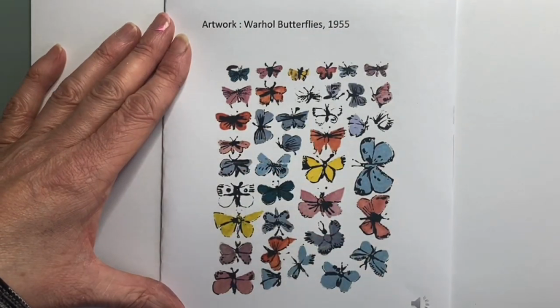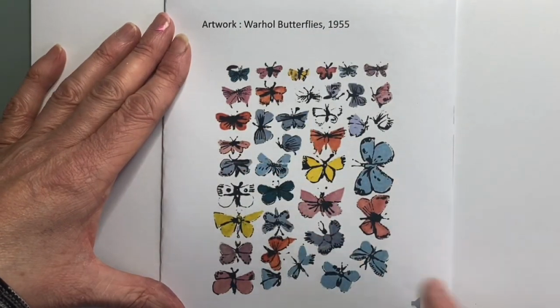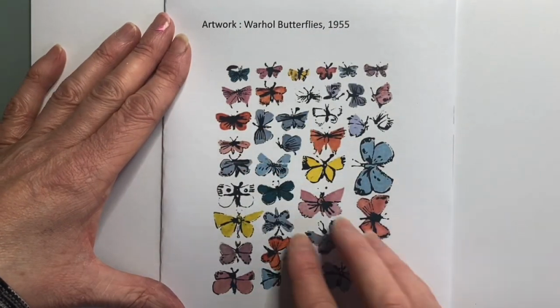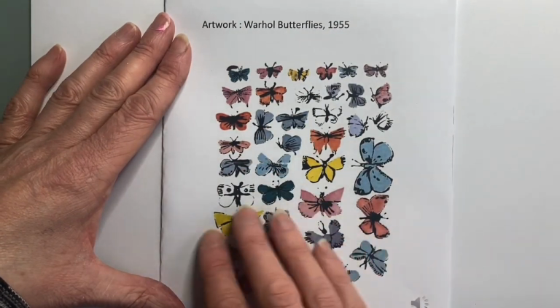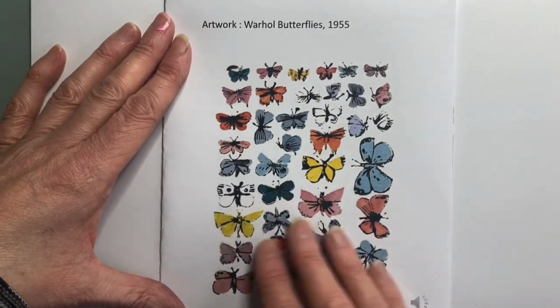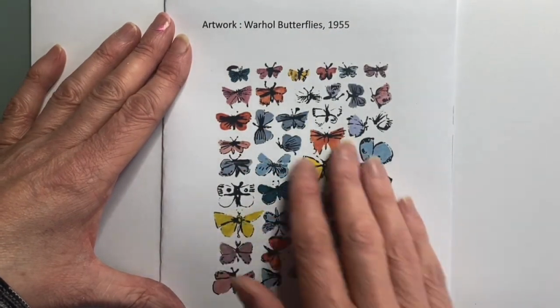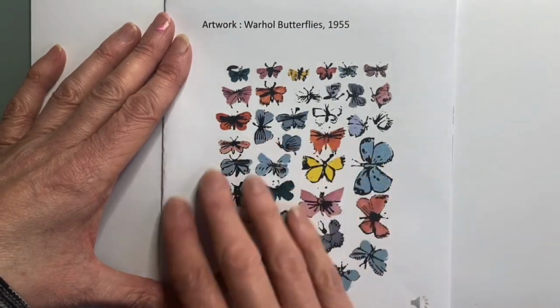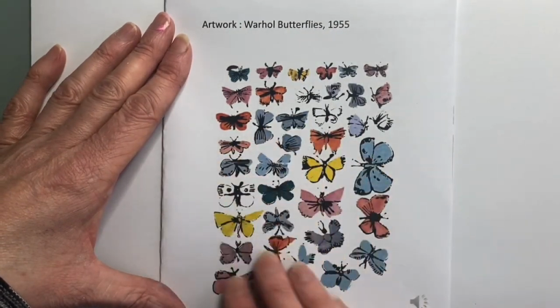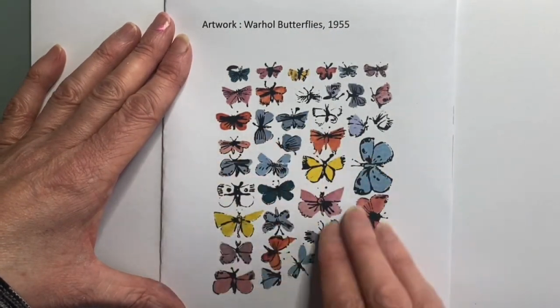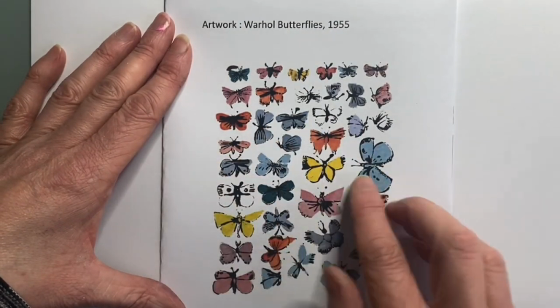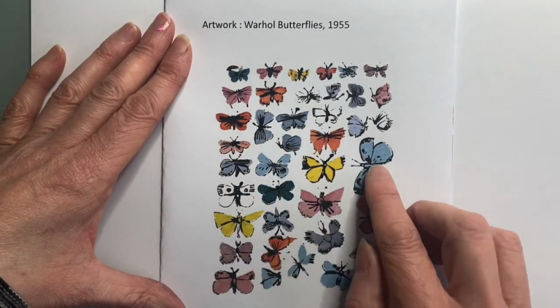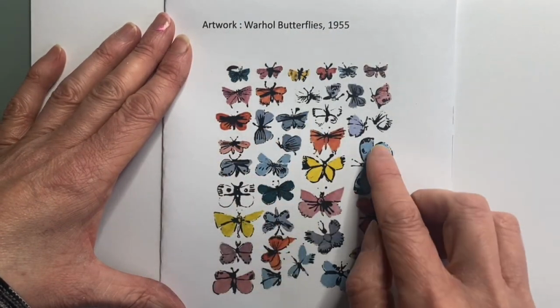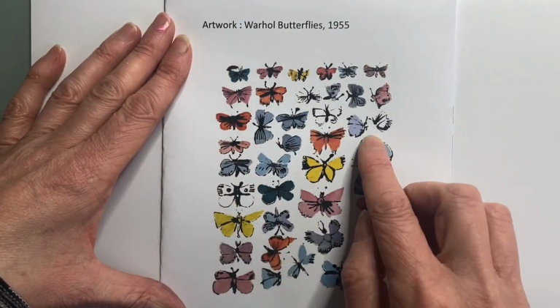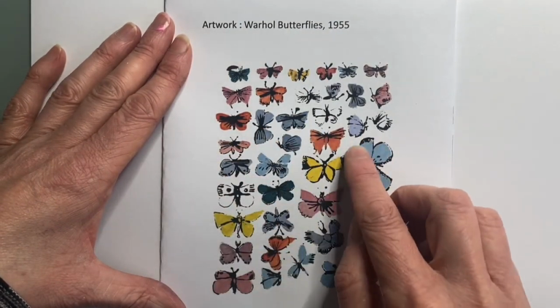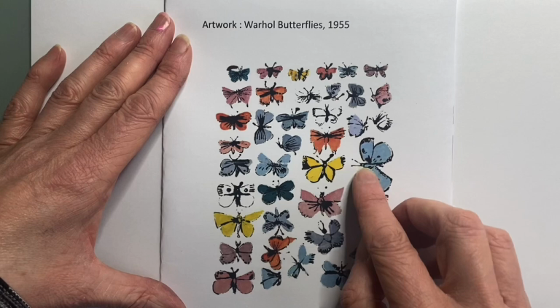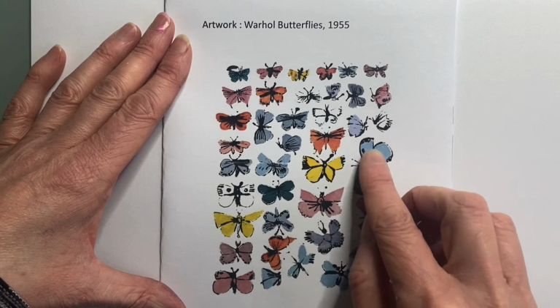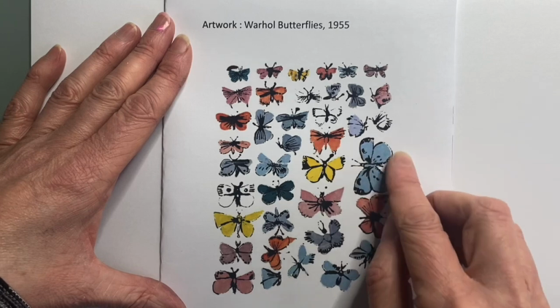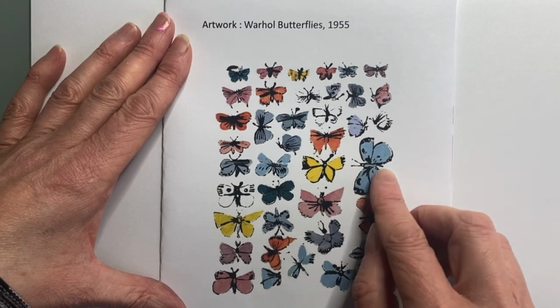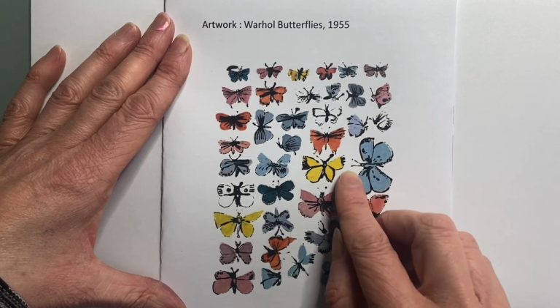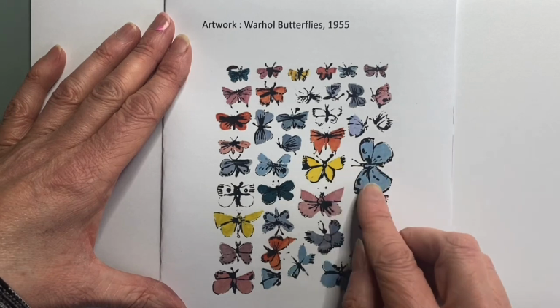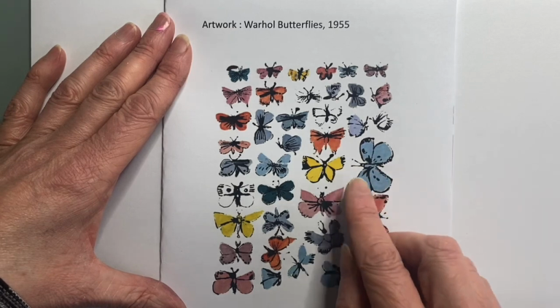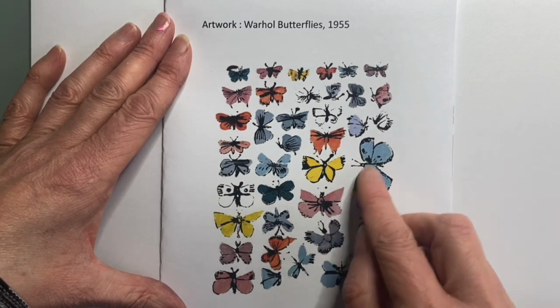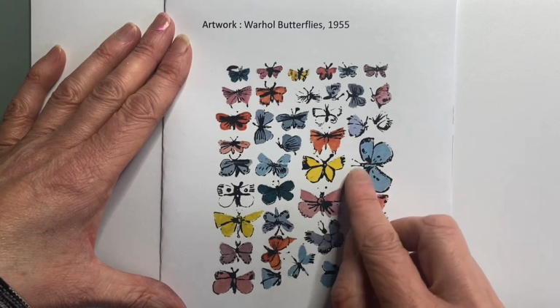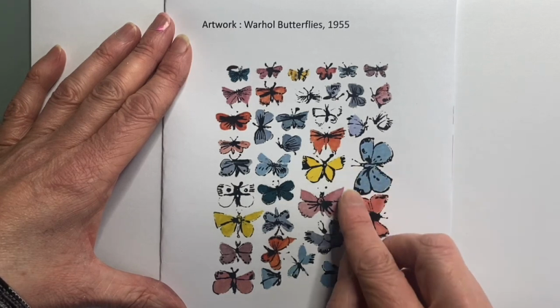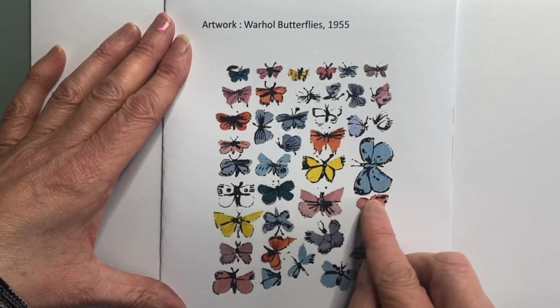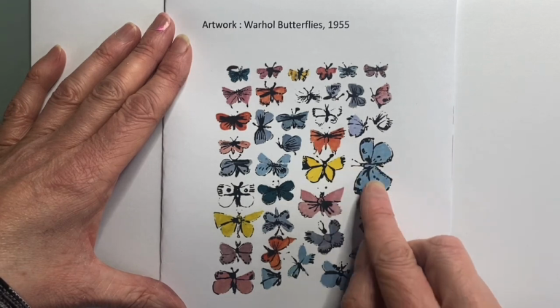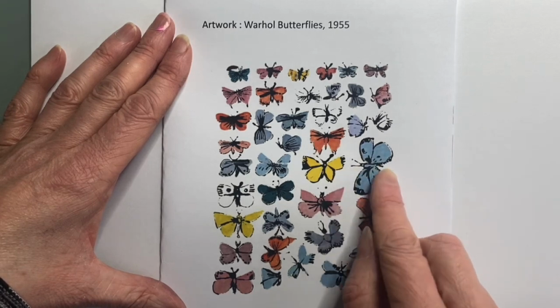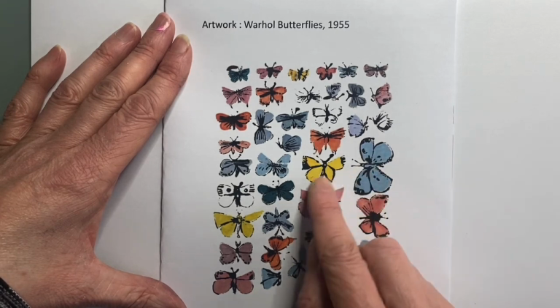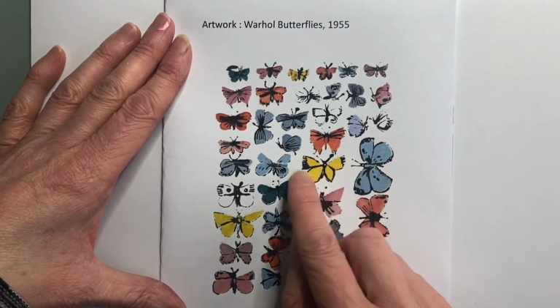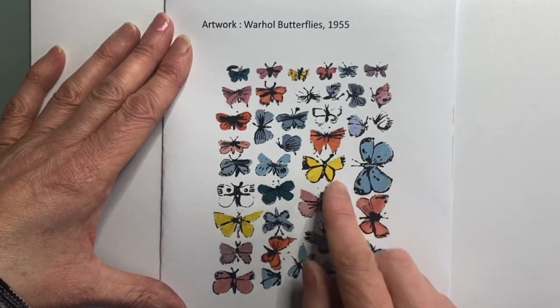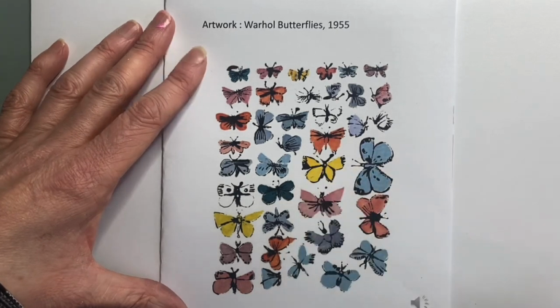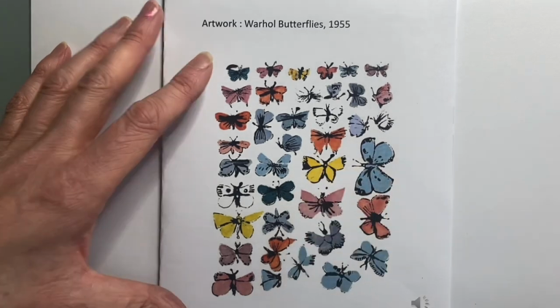What we see here is an image where we've got some quite blotchy lines, not a continuous smooth line, and a bit of colour fill.